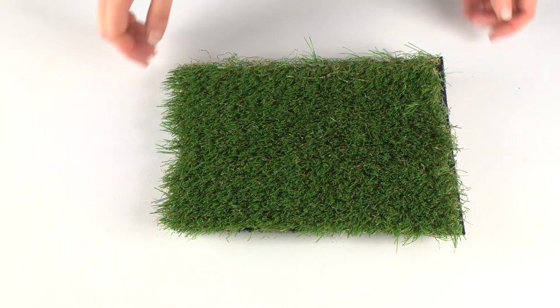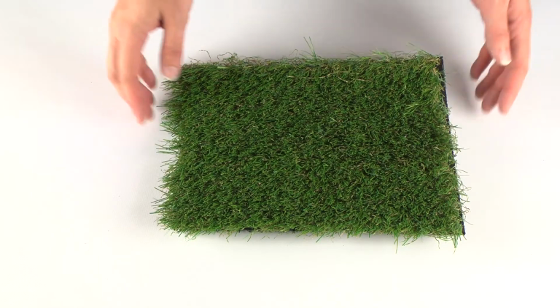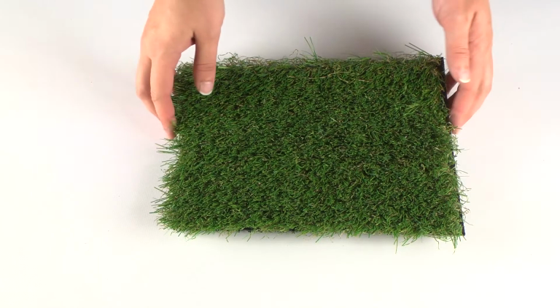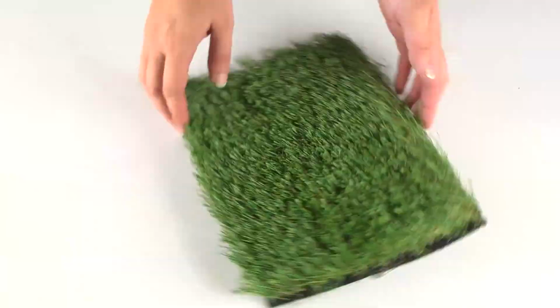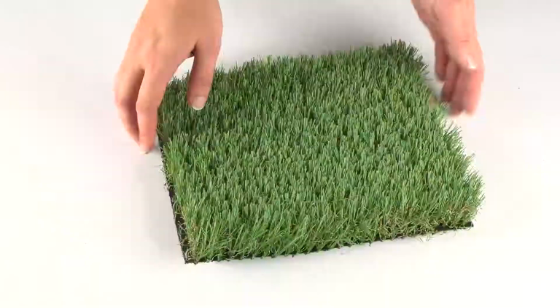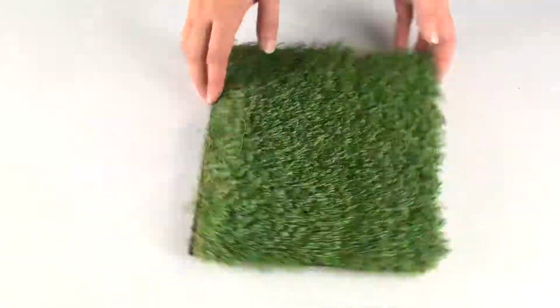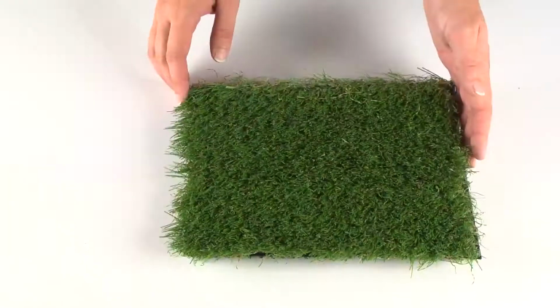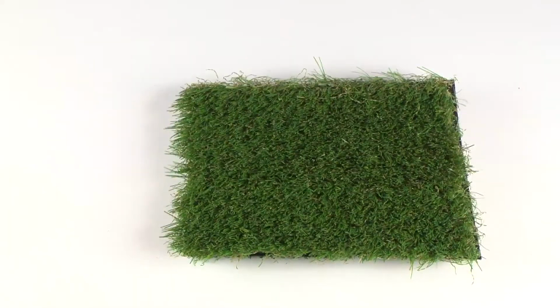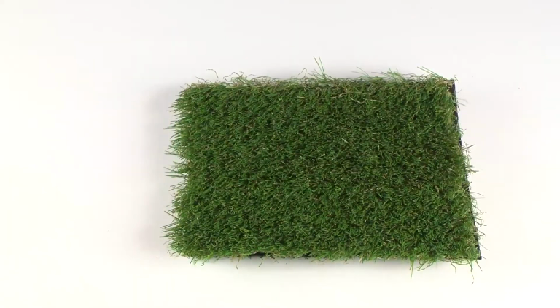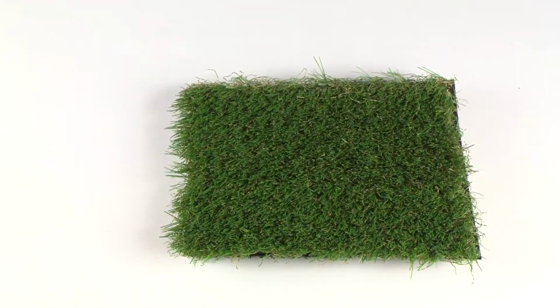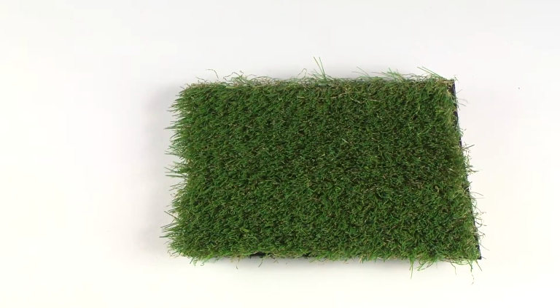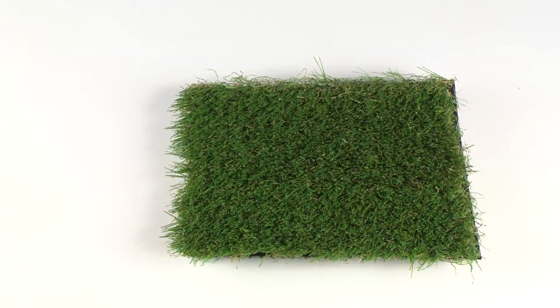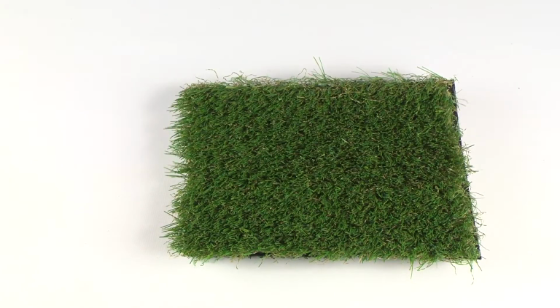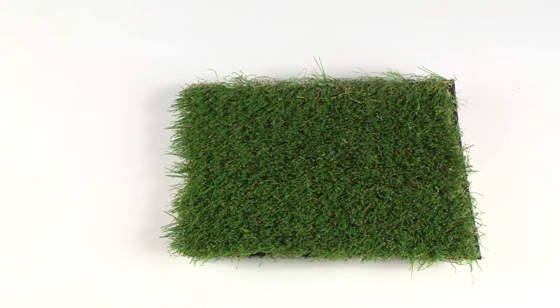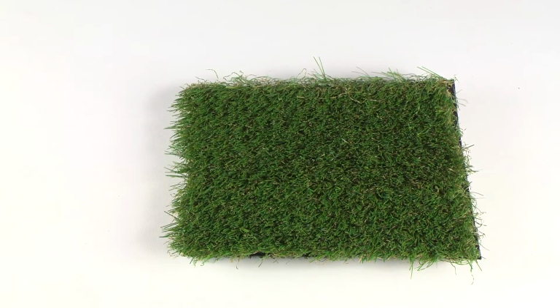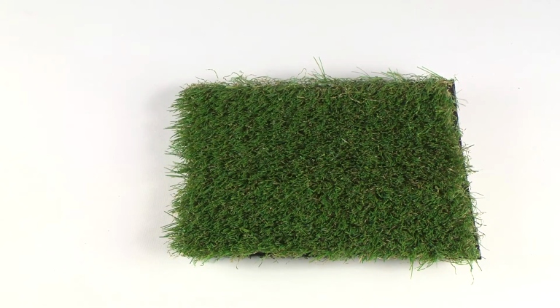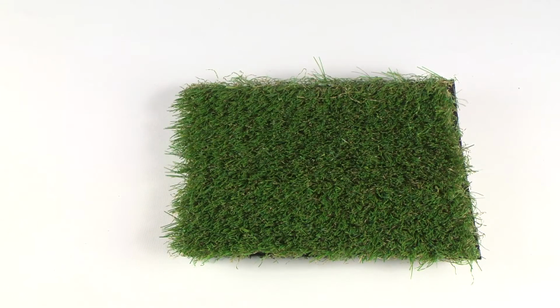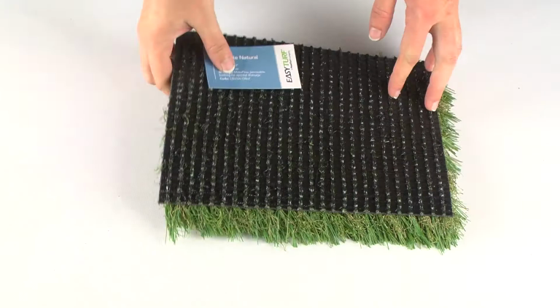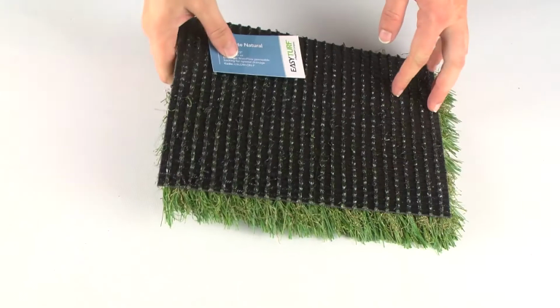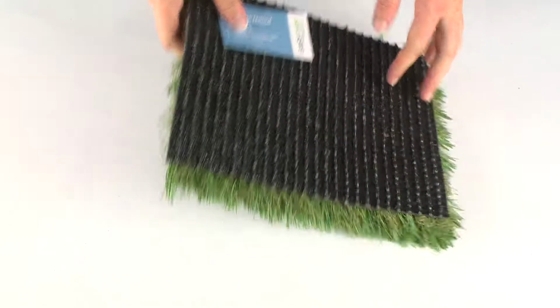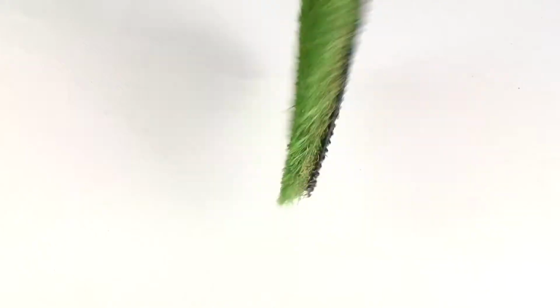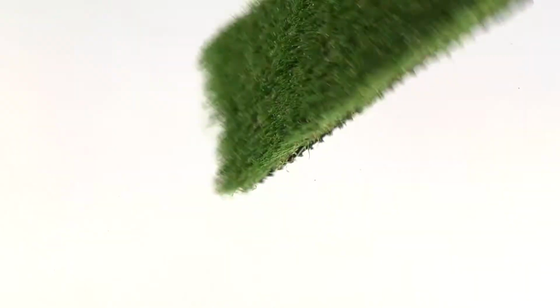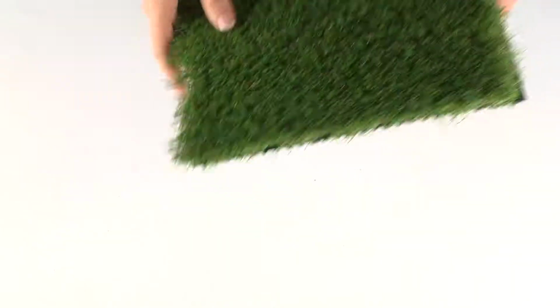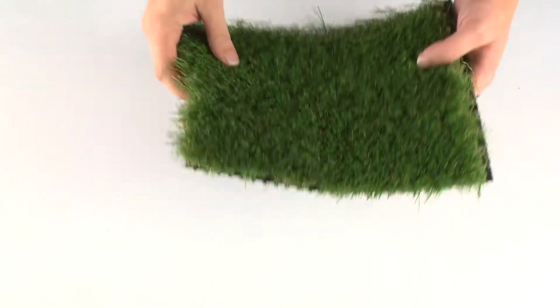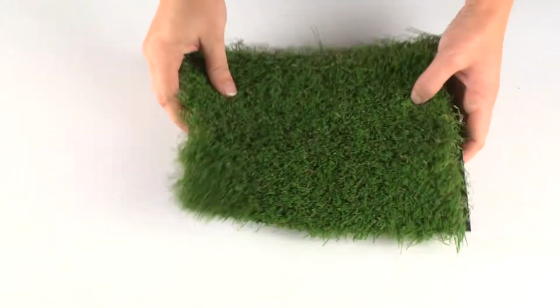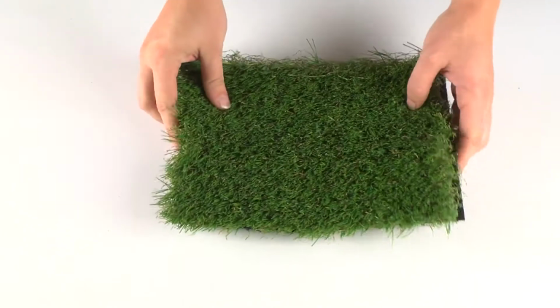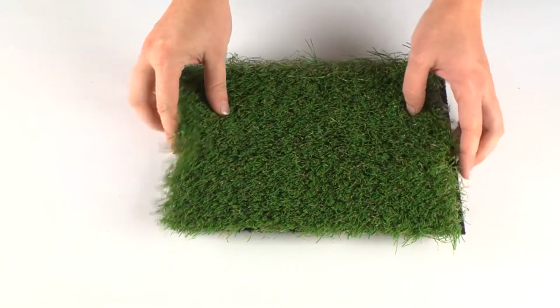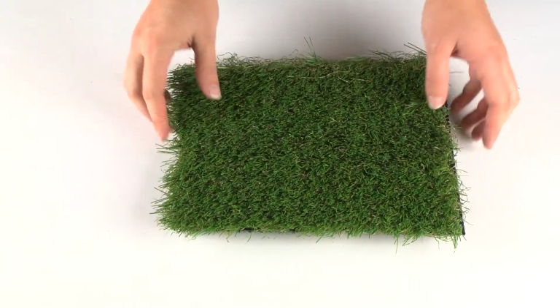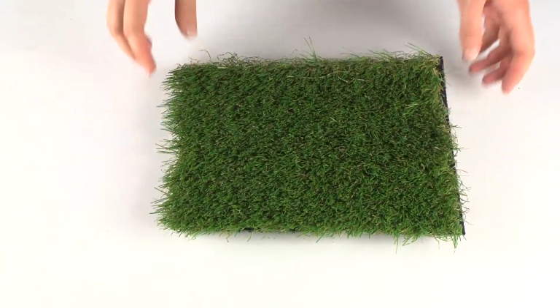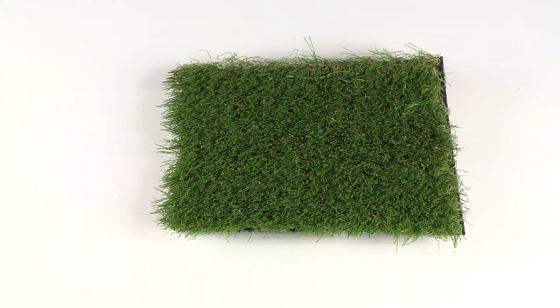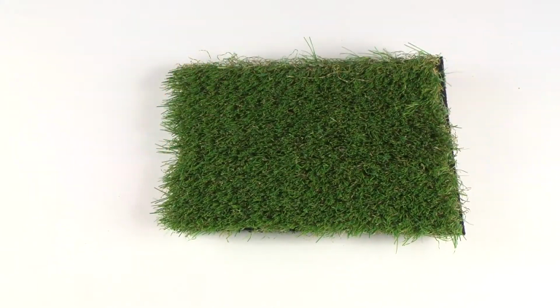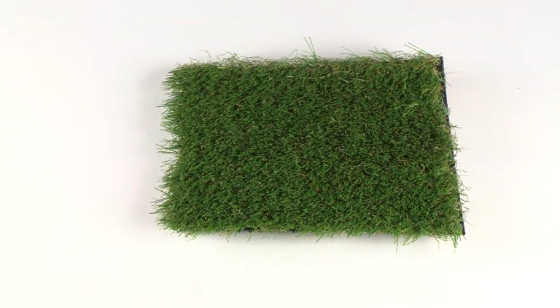Welcome to GreatMats.com where you can expect great service. This is our ultimate natural artificial grass turf.